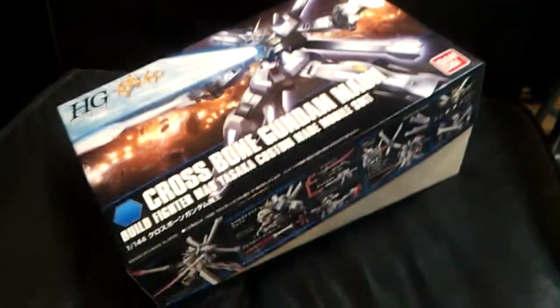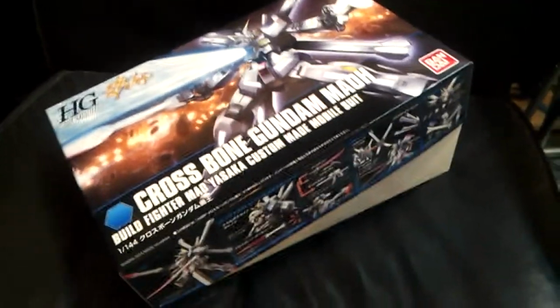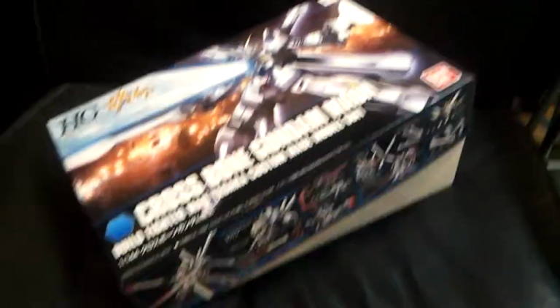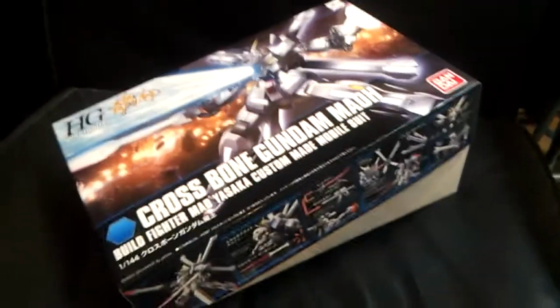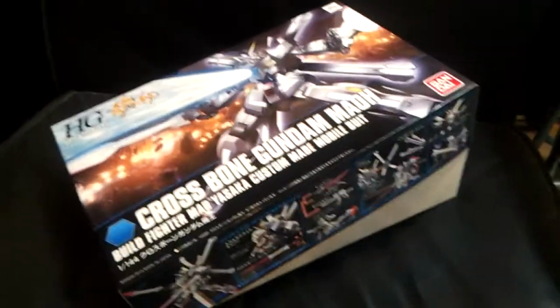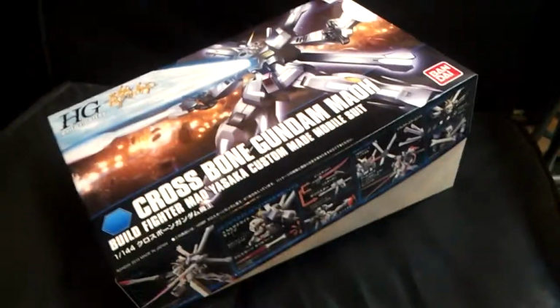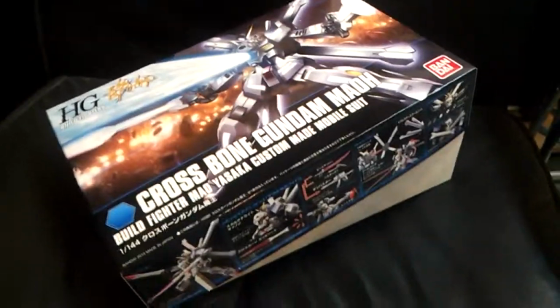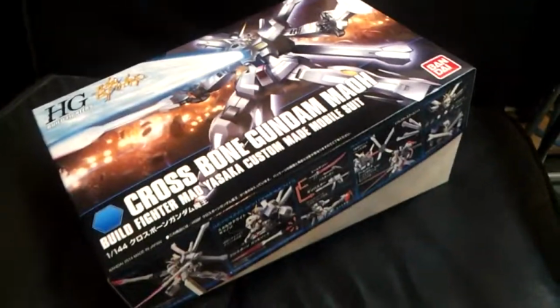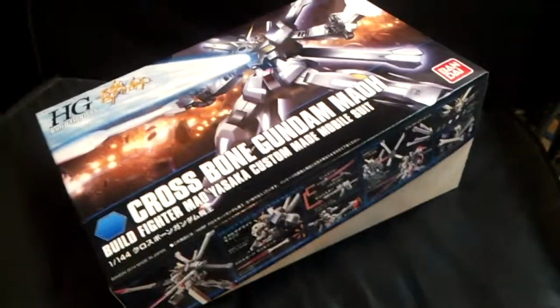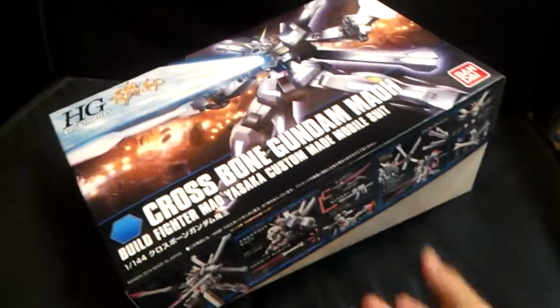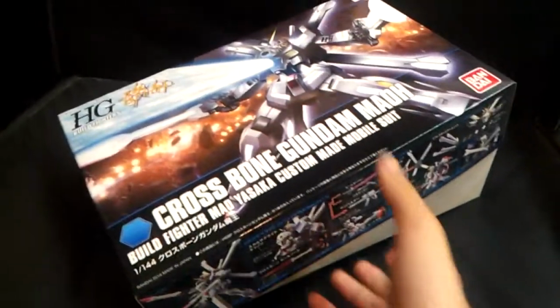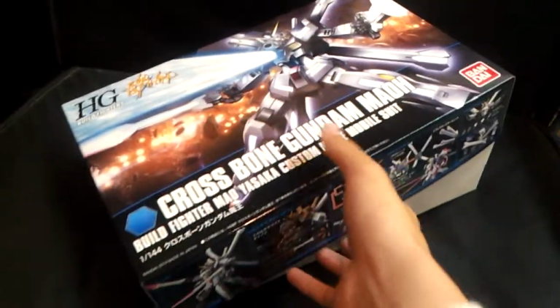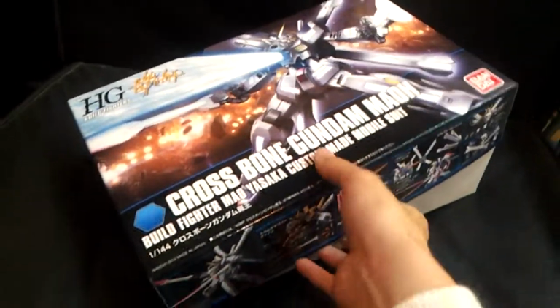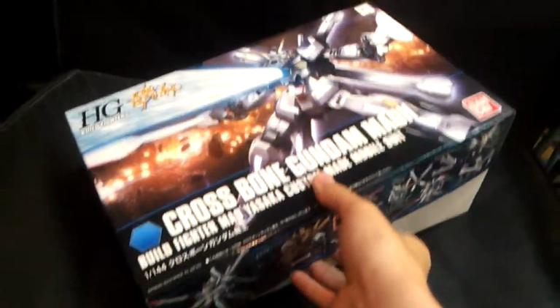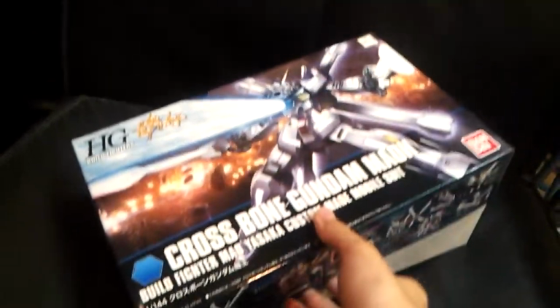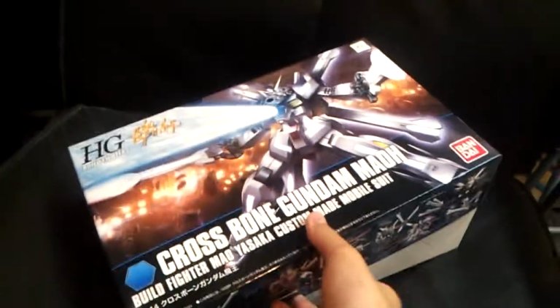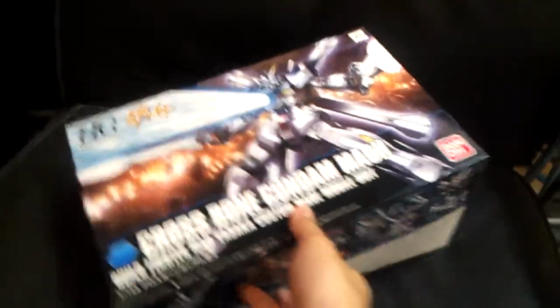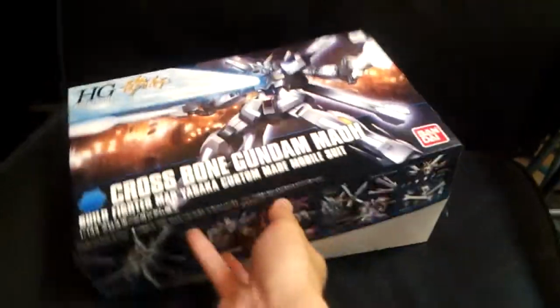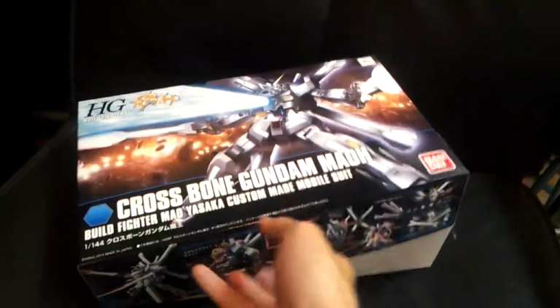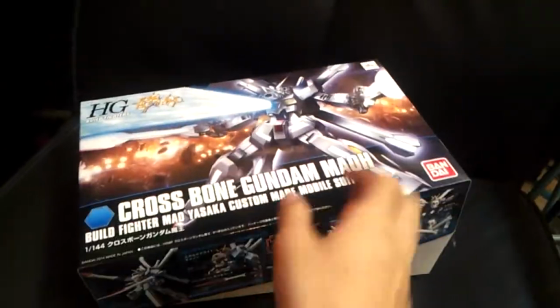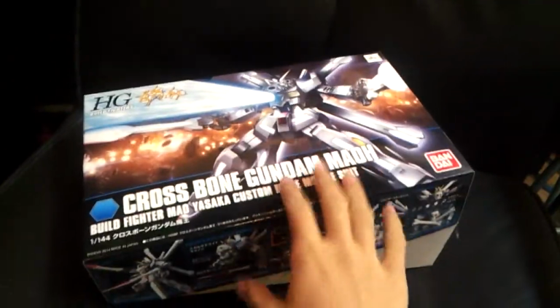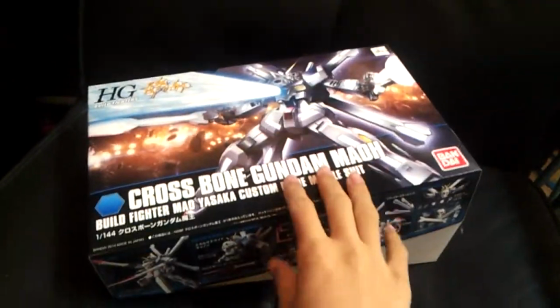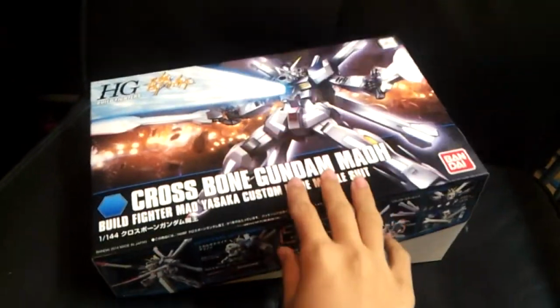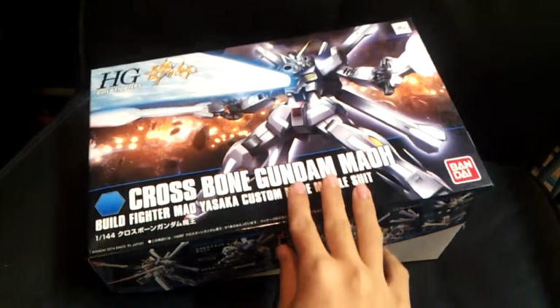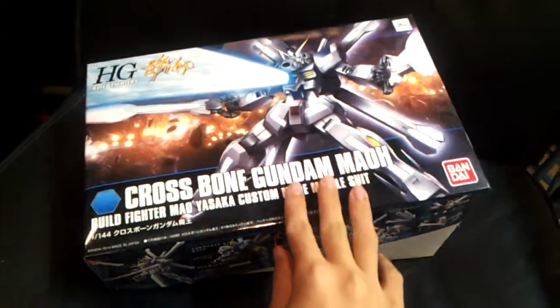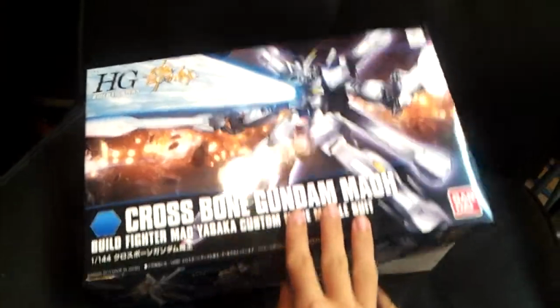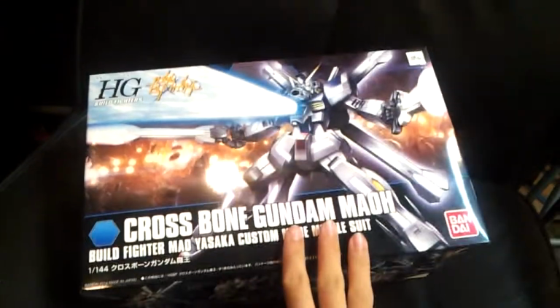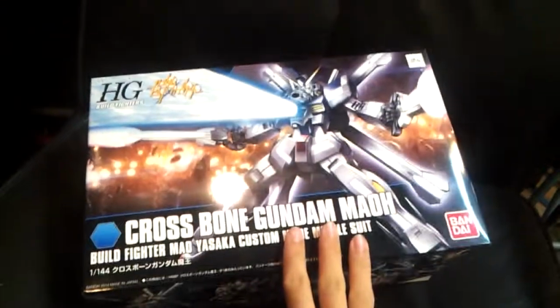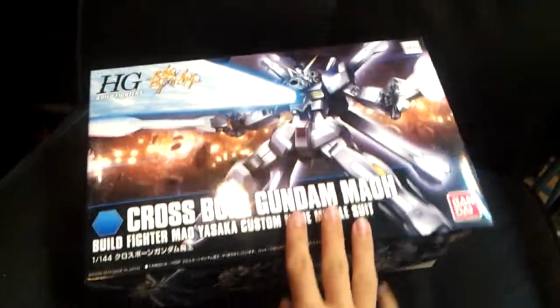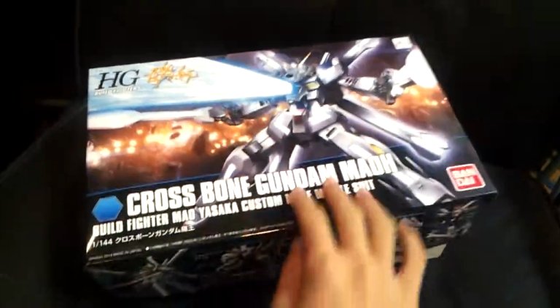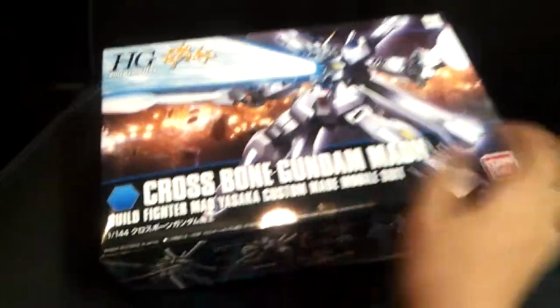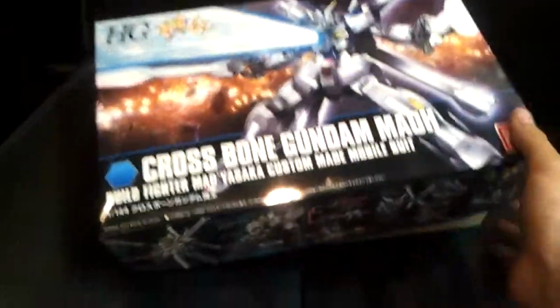Hello guys, MJ2005 here and just a quick unbox of the crossbowman kit I just bought.